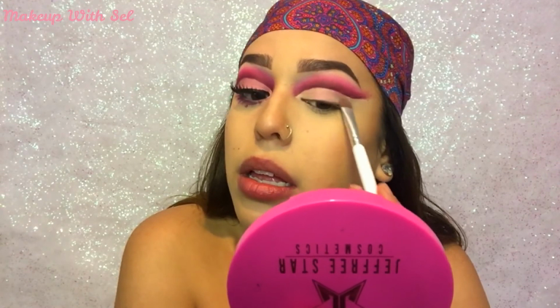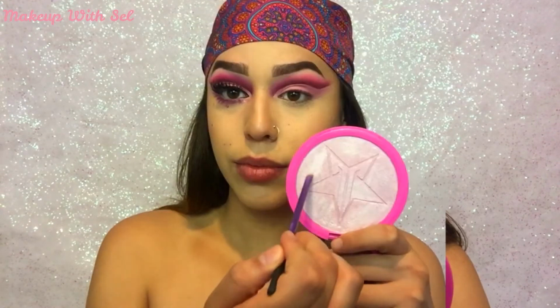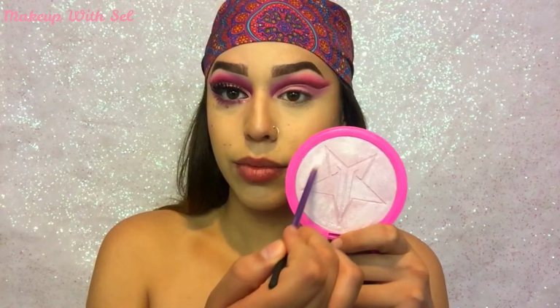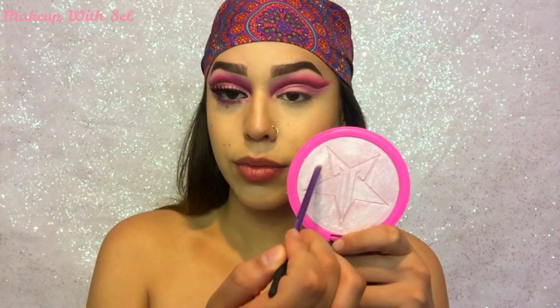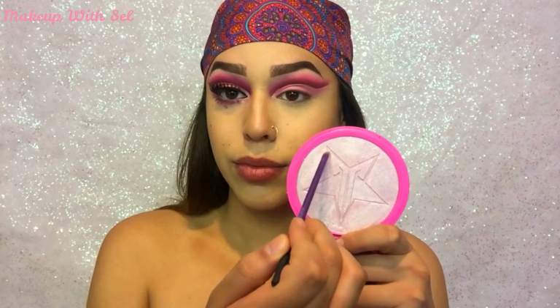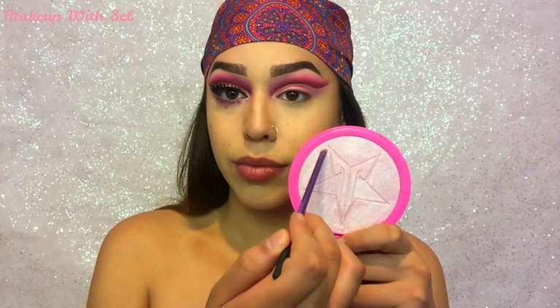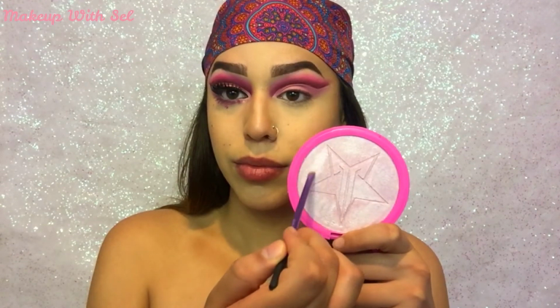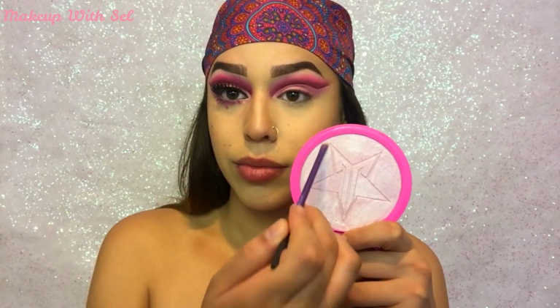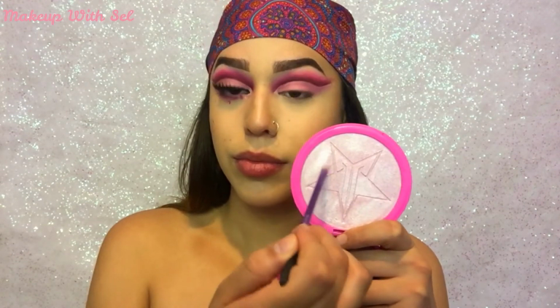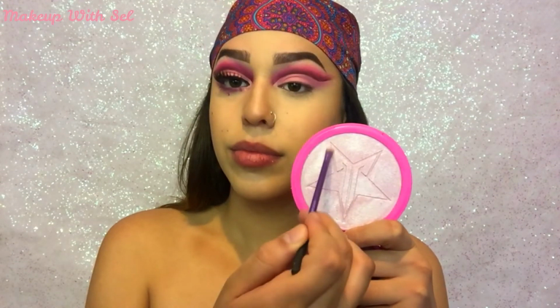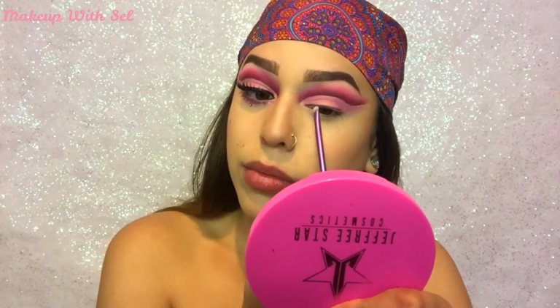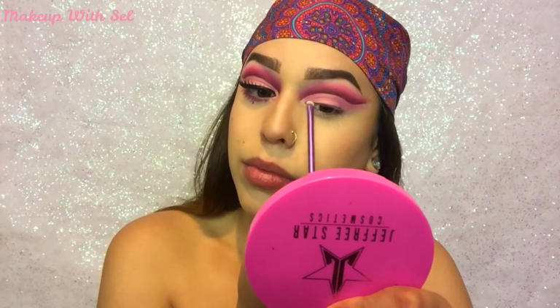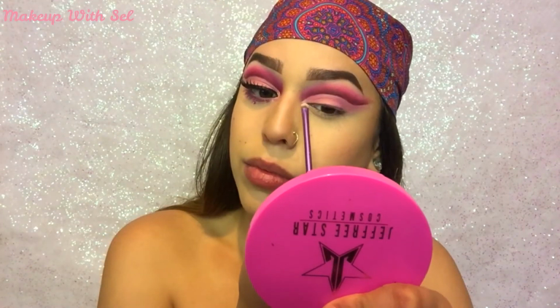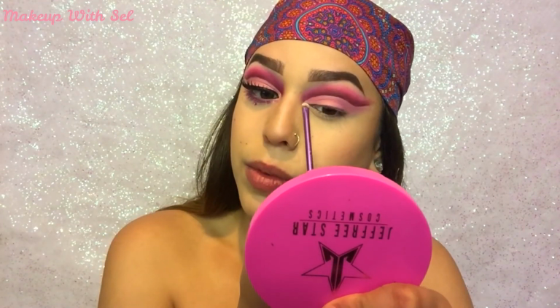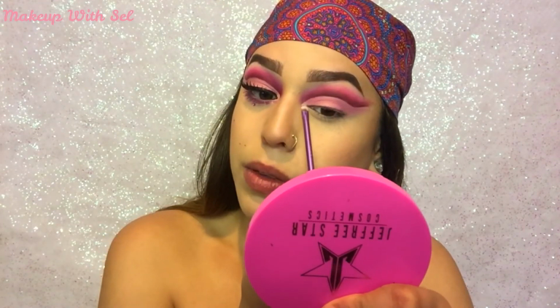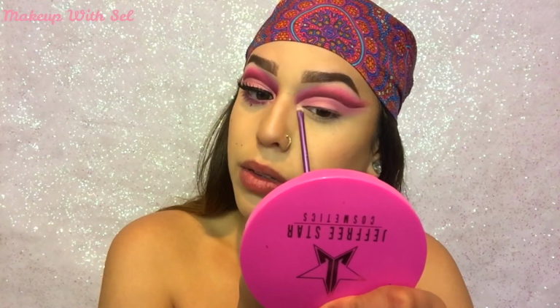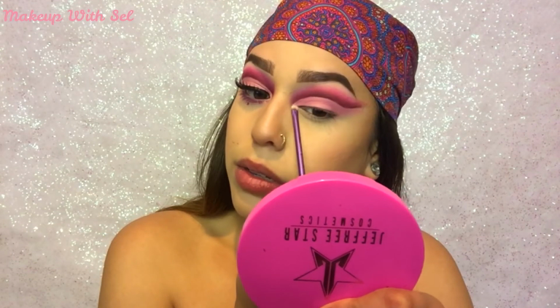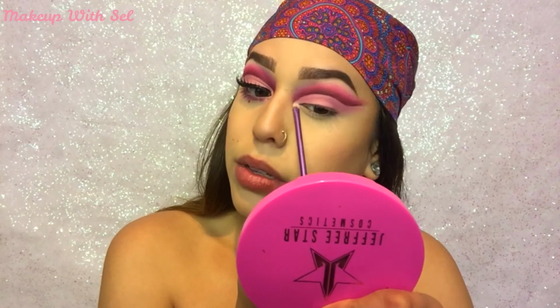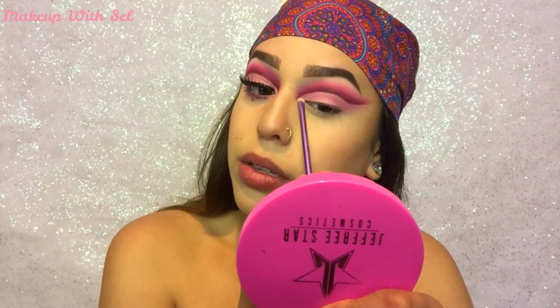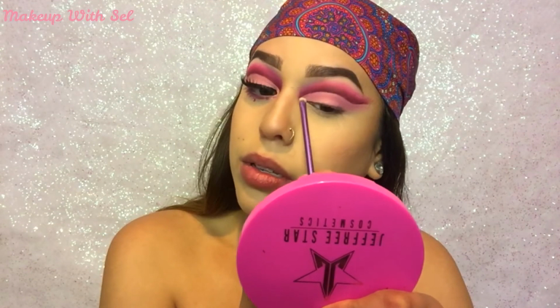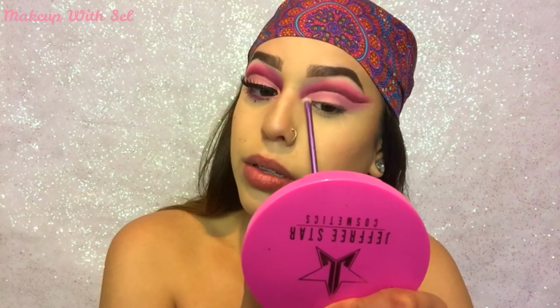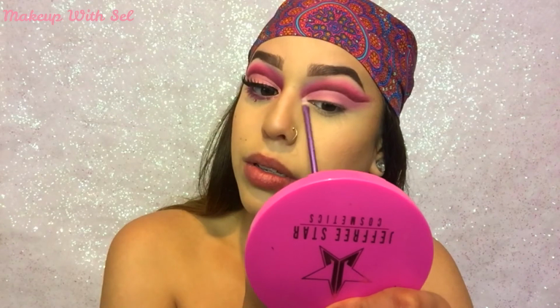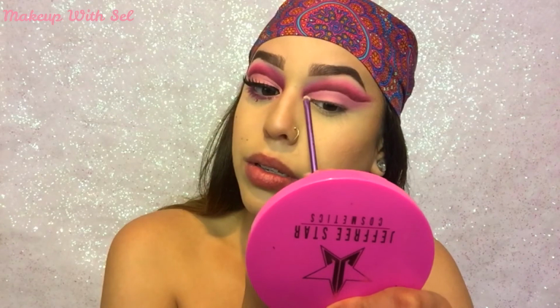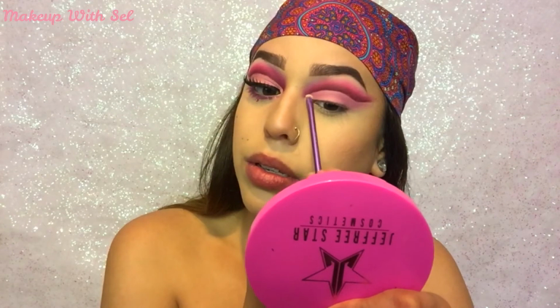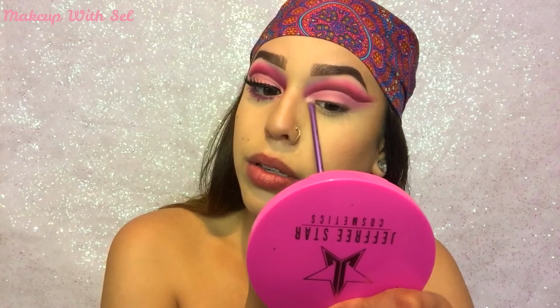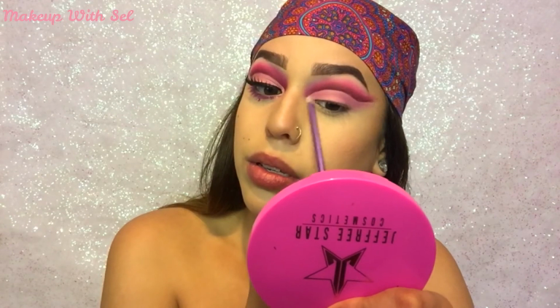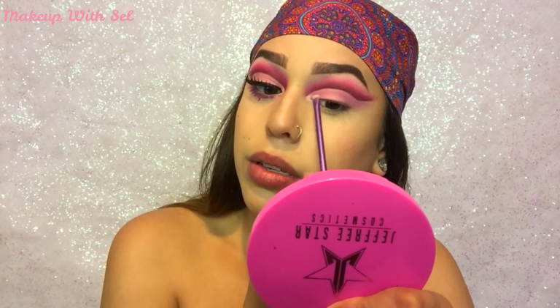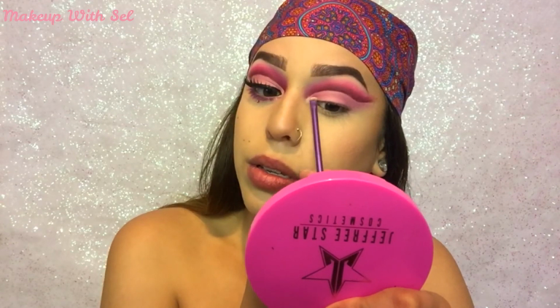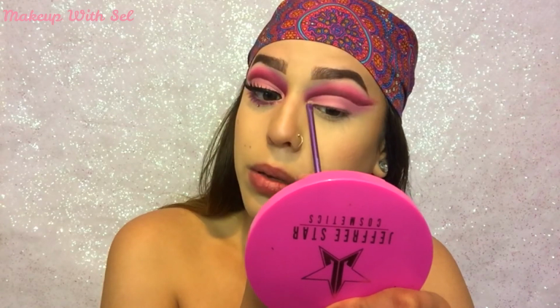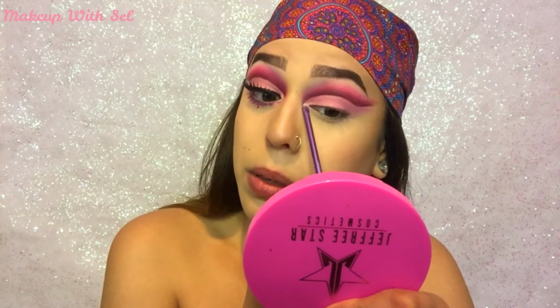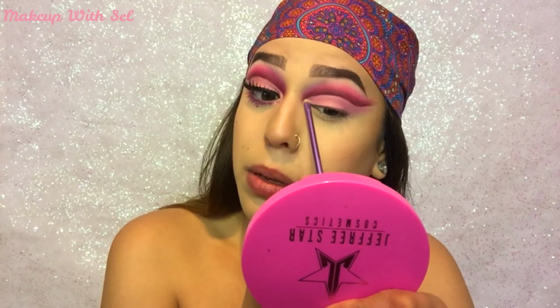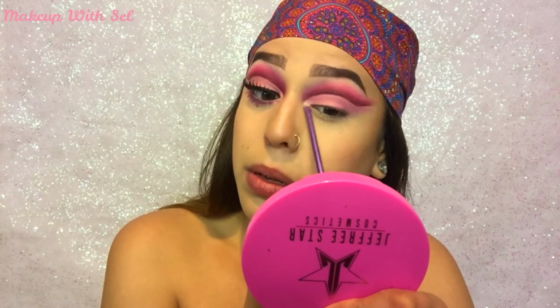Now I'm gonna go into Princess Cut and I'm gonna use this shade to highlight my inner corner with a detail brush by Real Techniques.